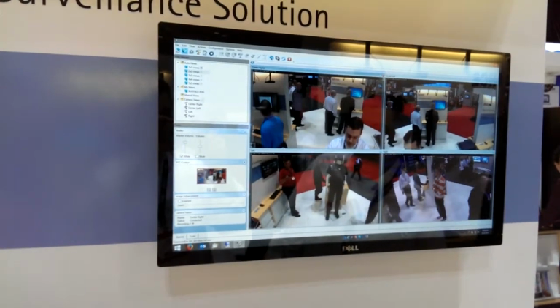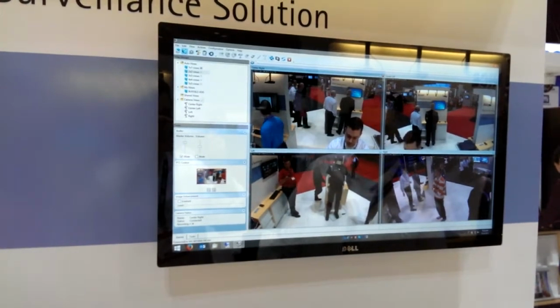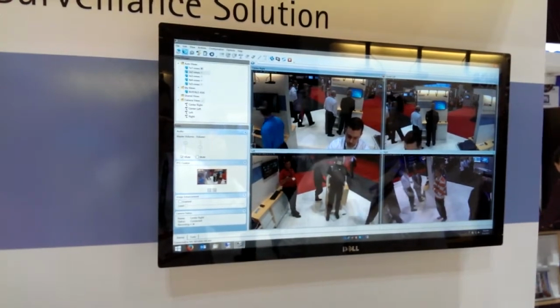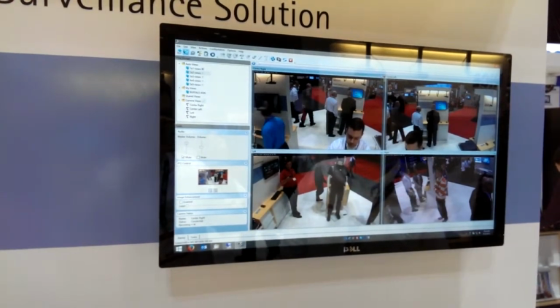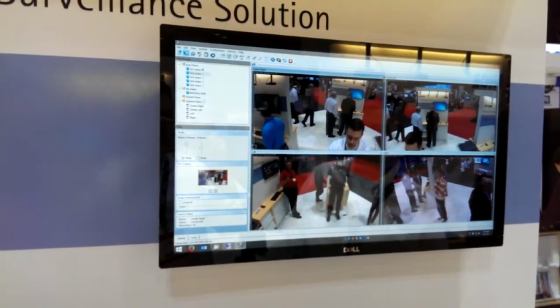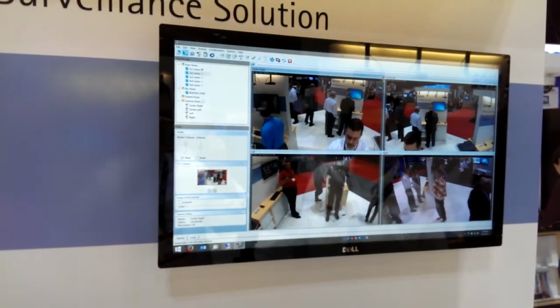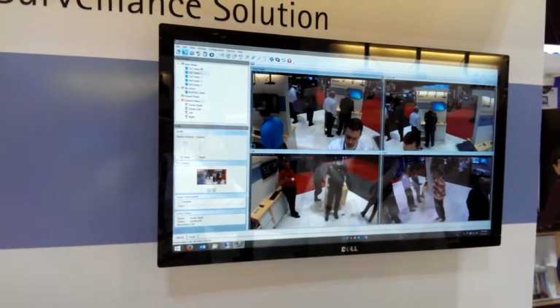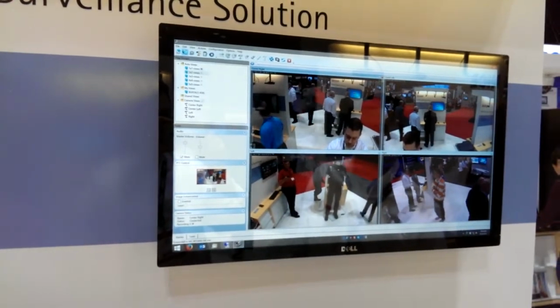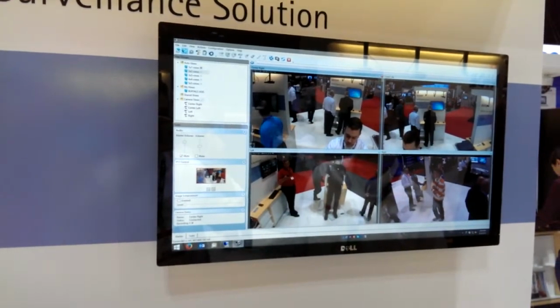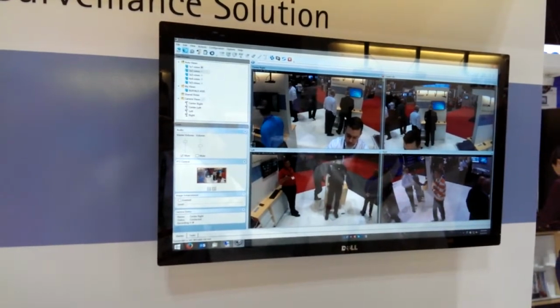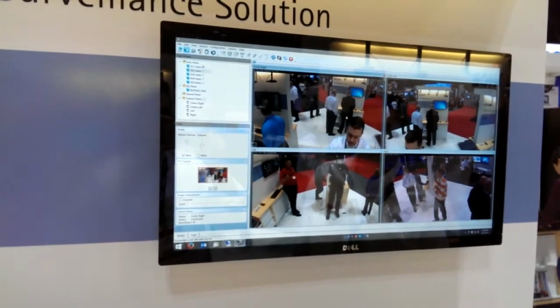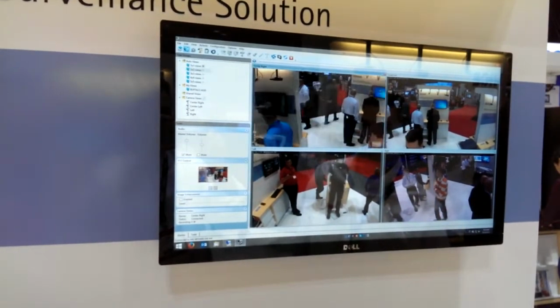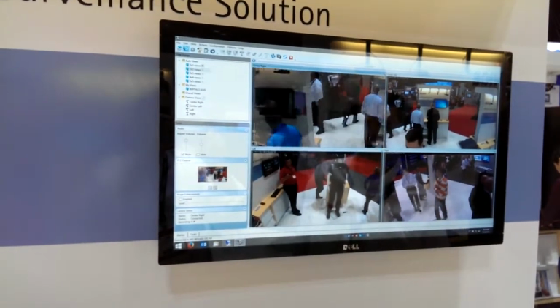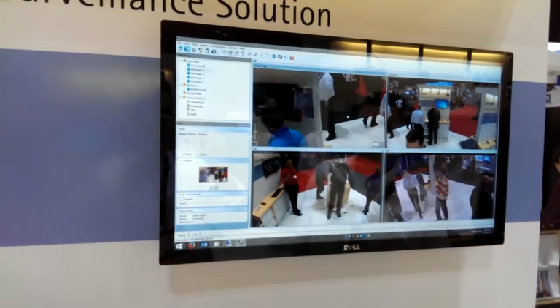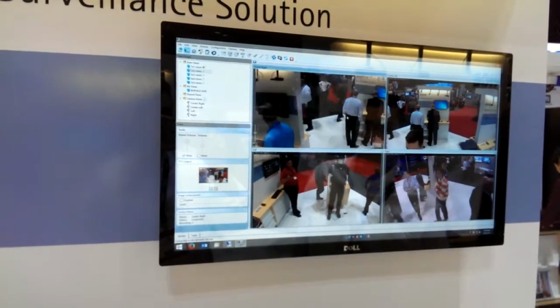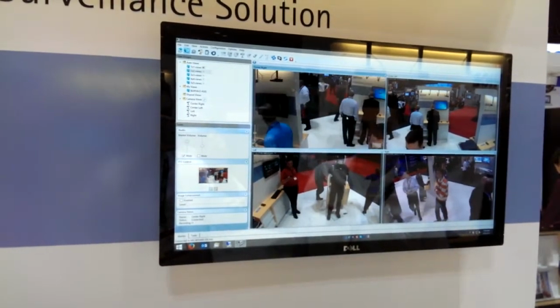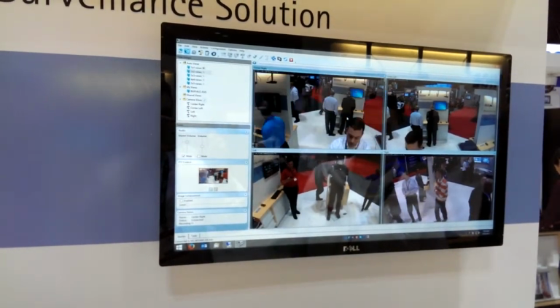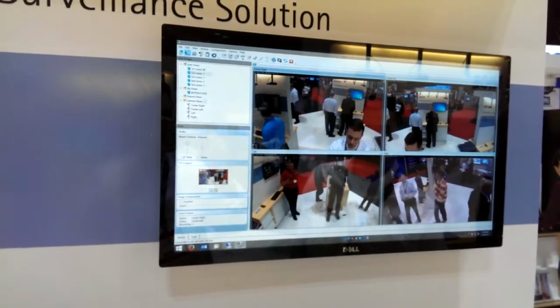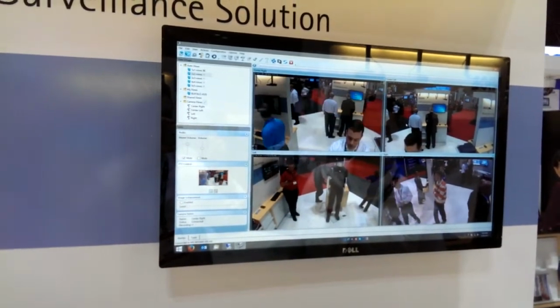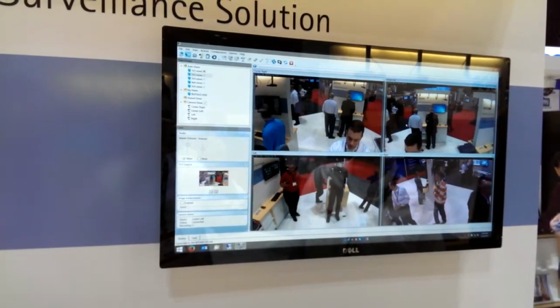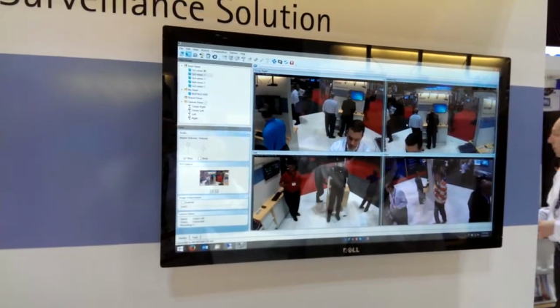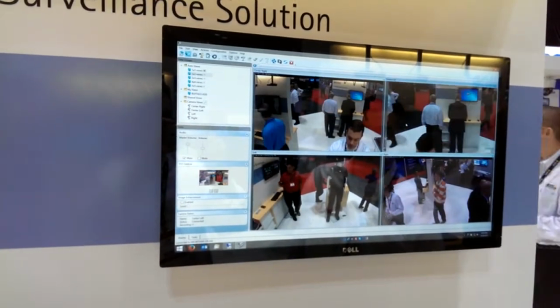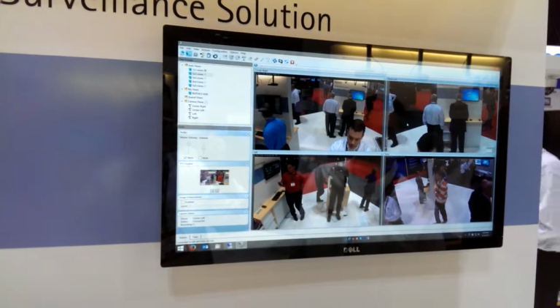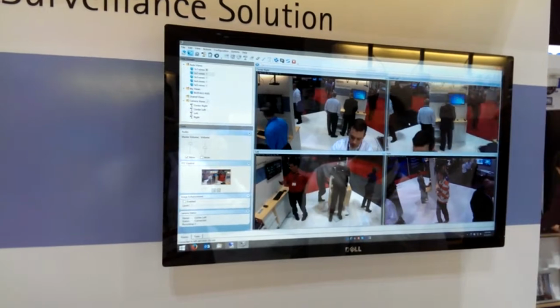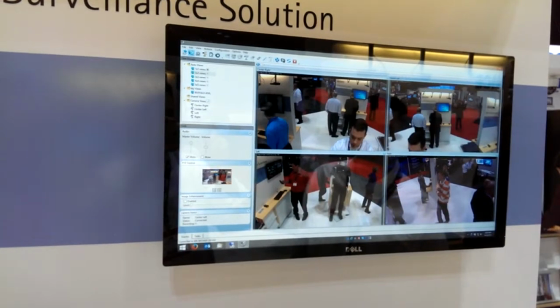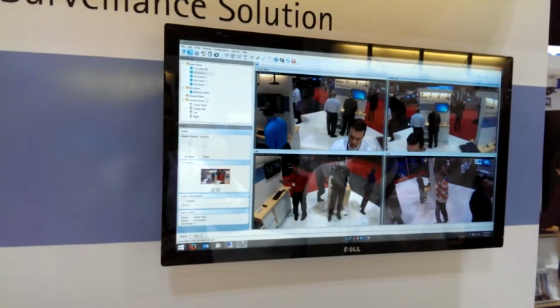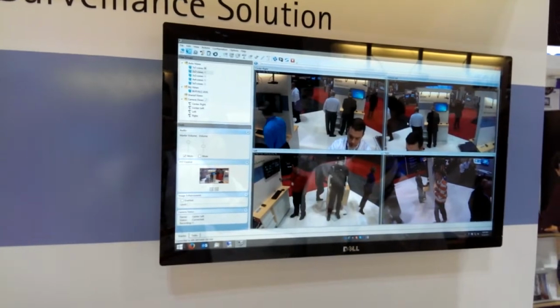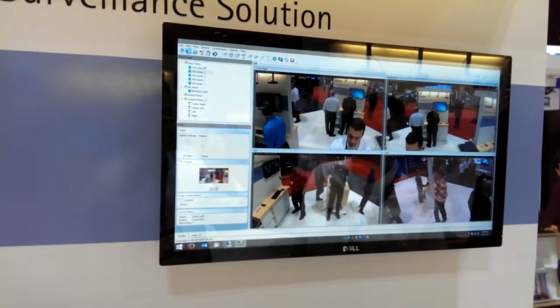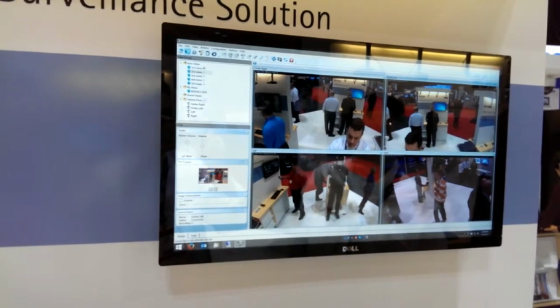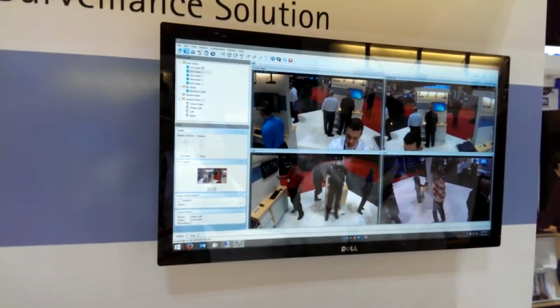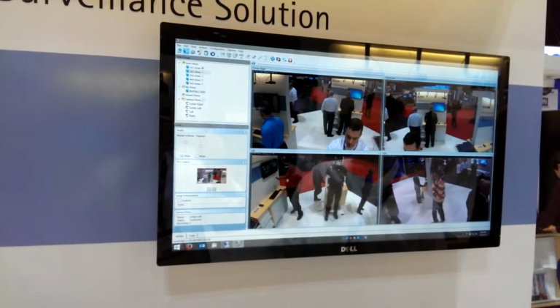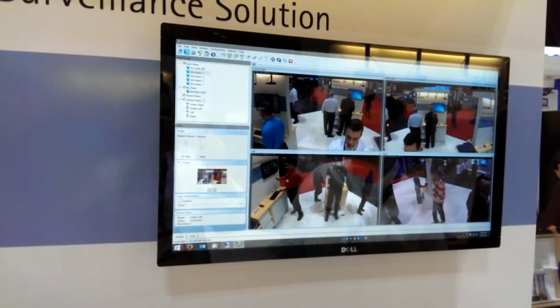Very easy to use software, easy to deploy. PTZ support is available just by clicking and scrolling in.